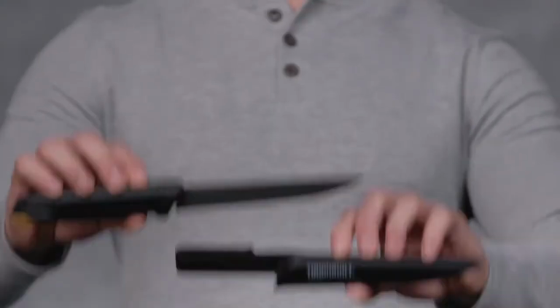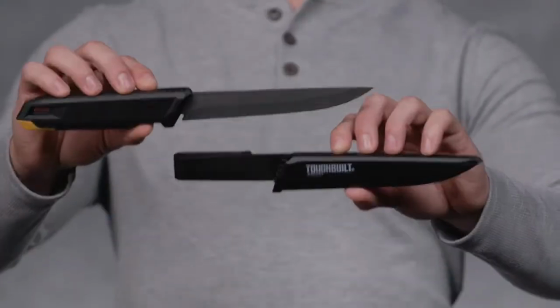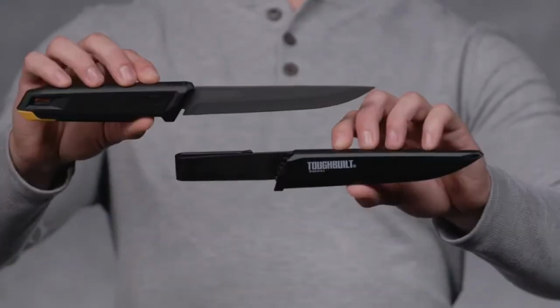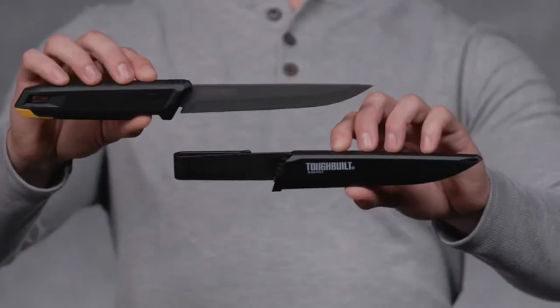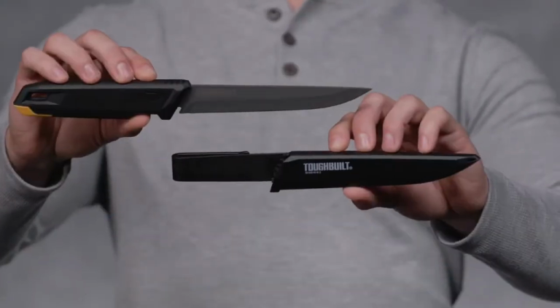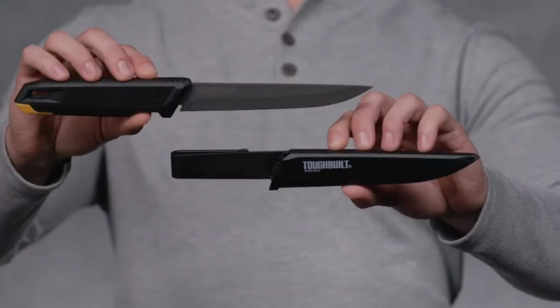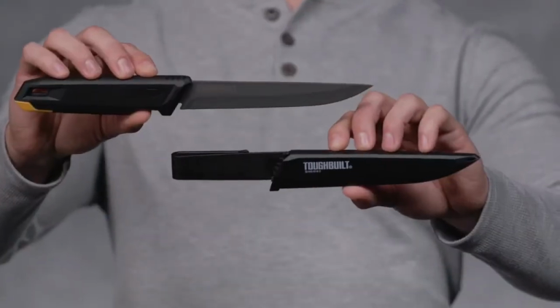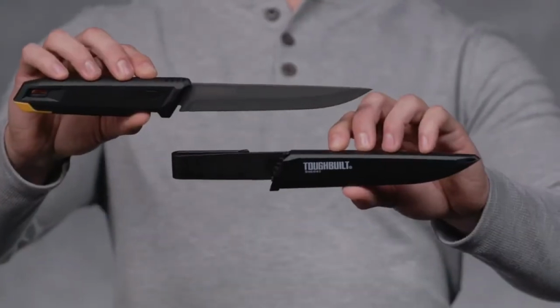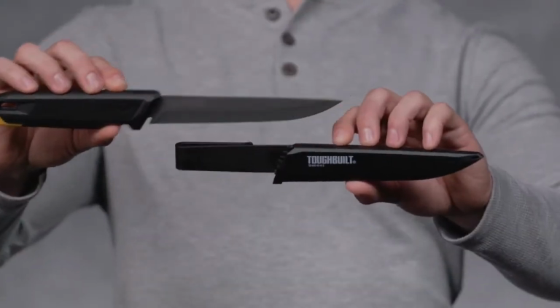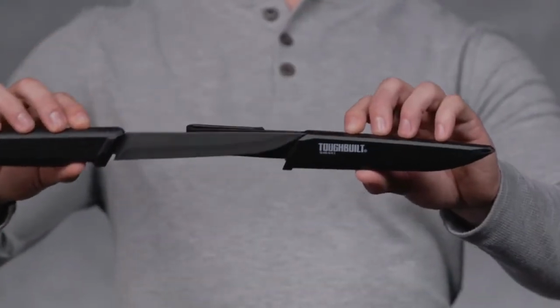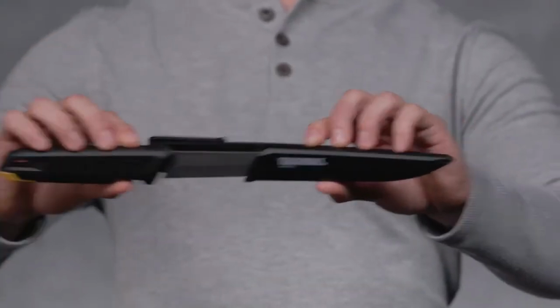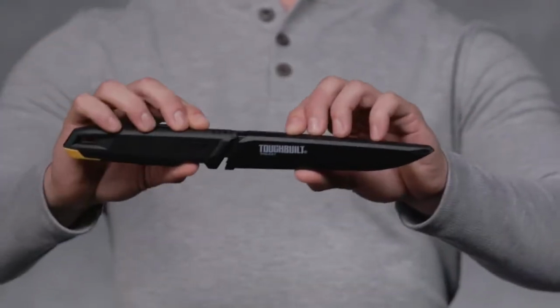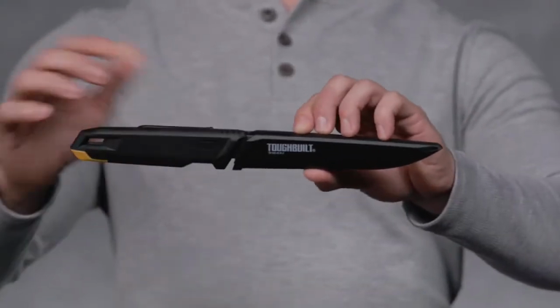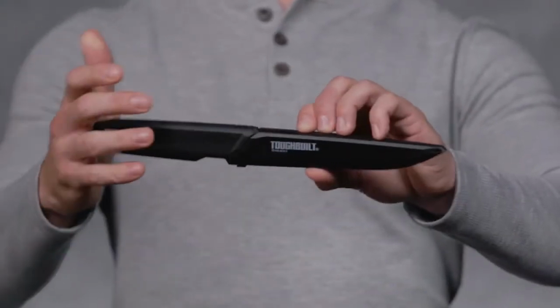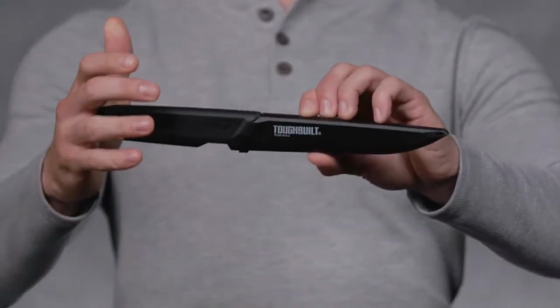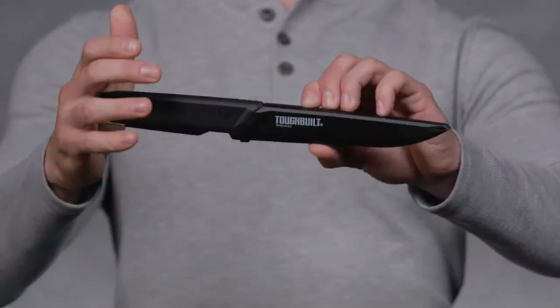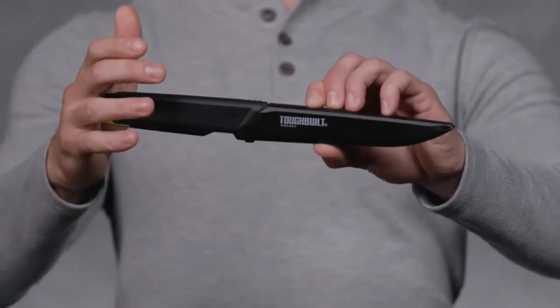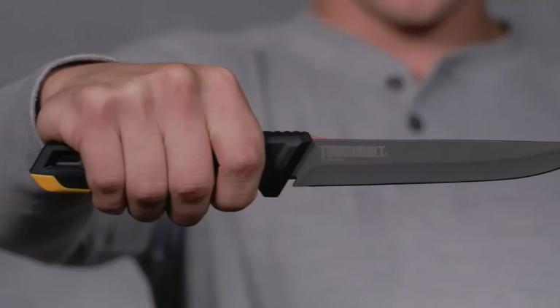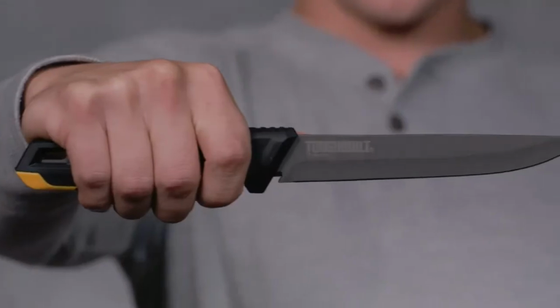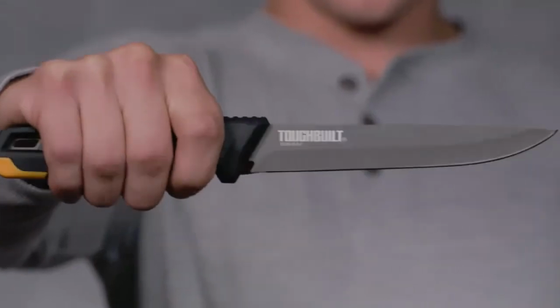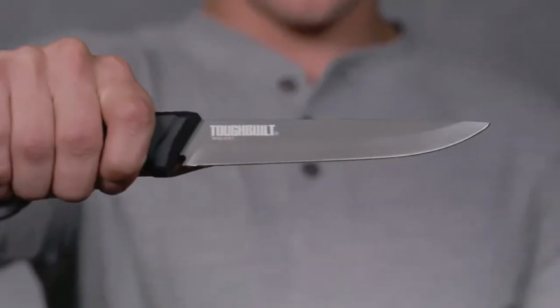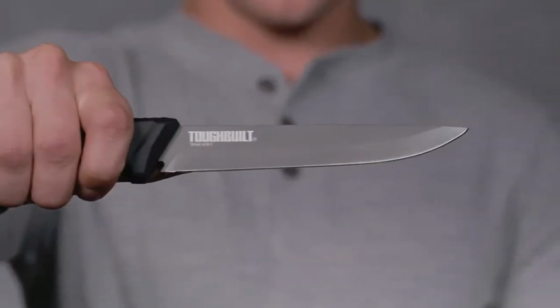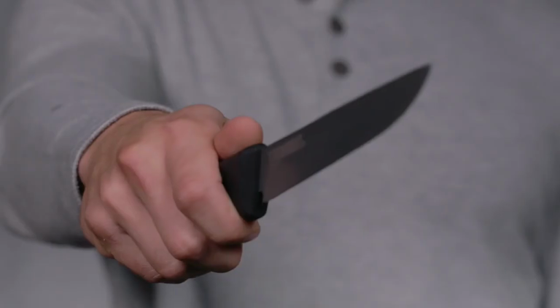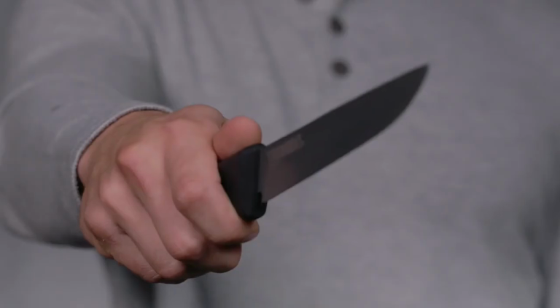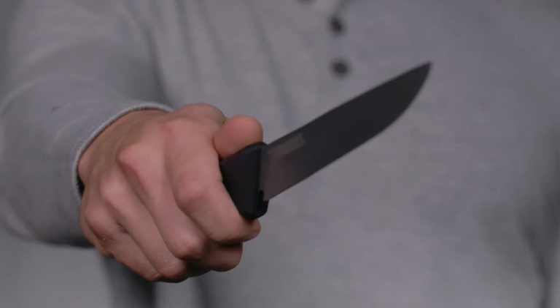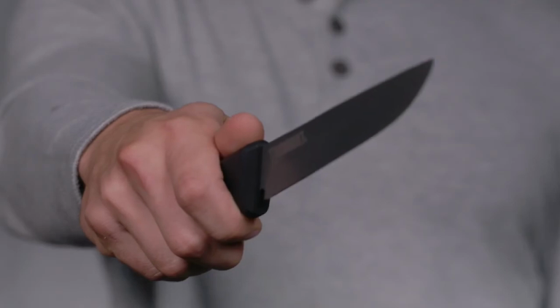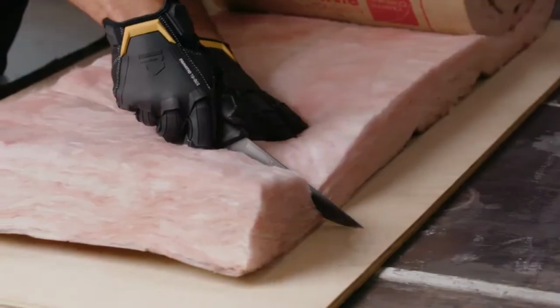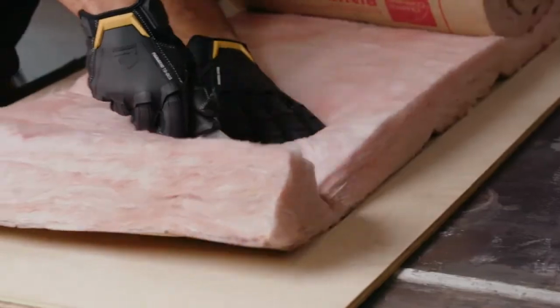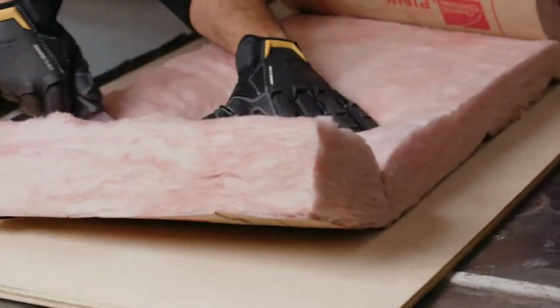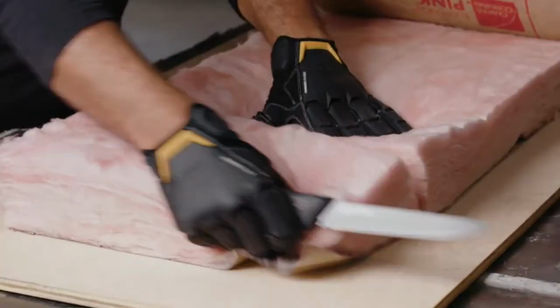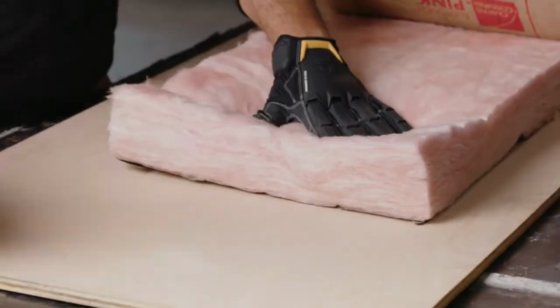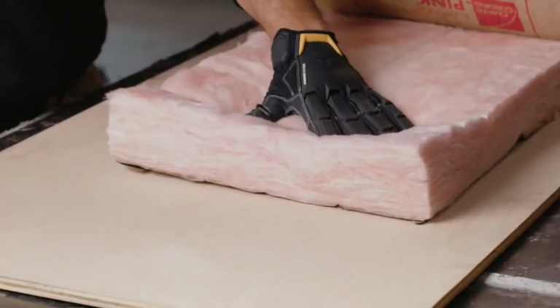This is the Tough Built Insulation Knife and Sheath. It's not just a knife, it's Tough Built.